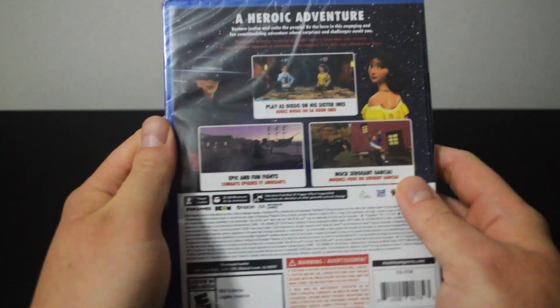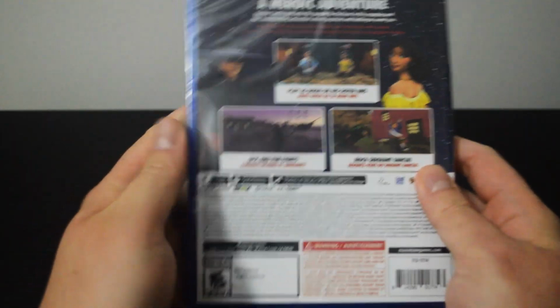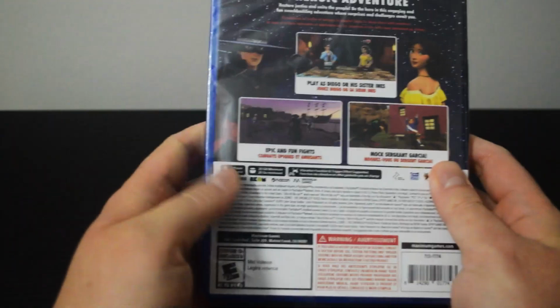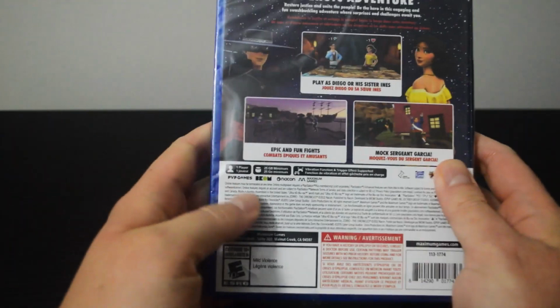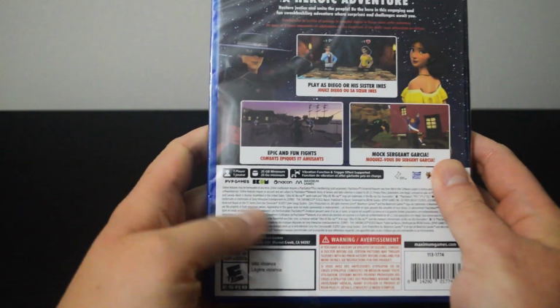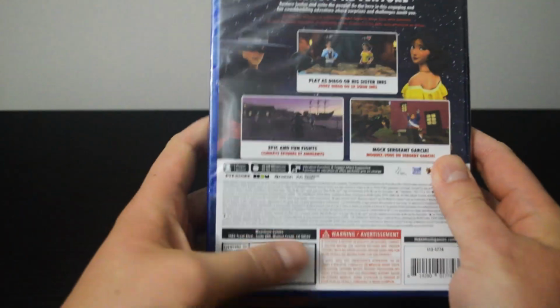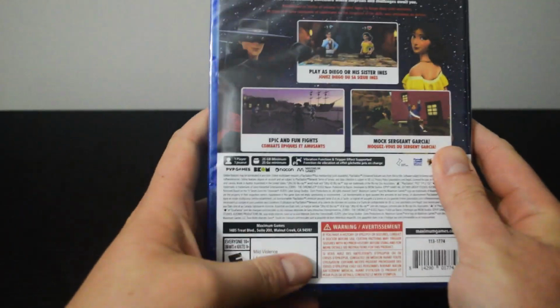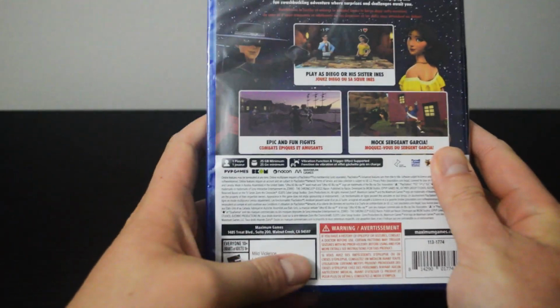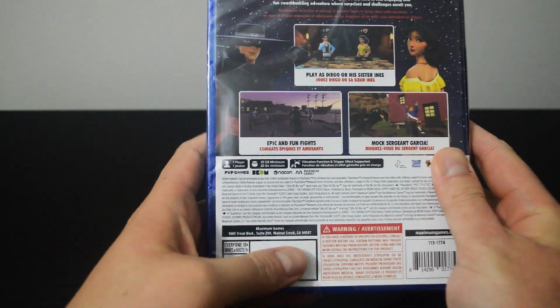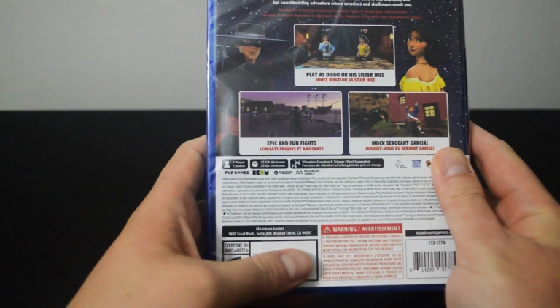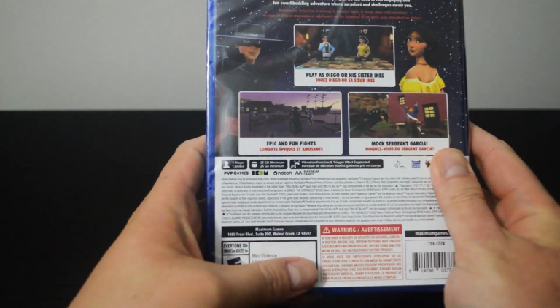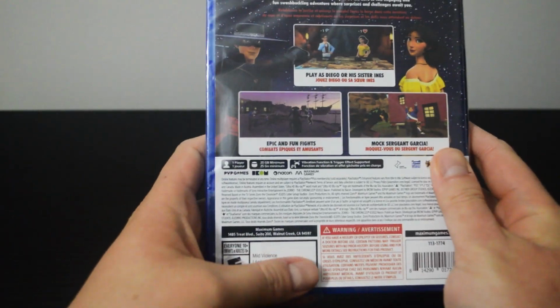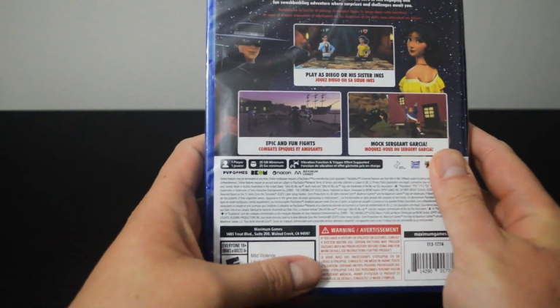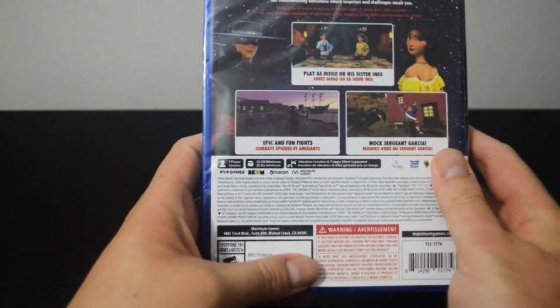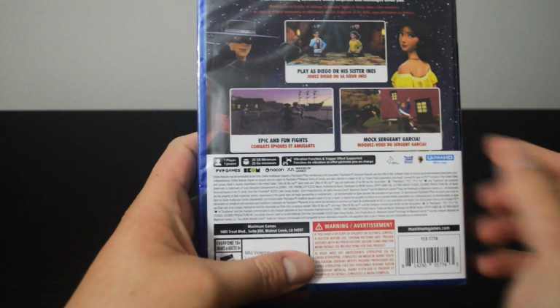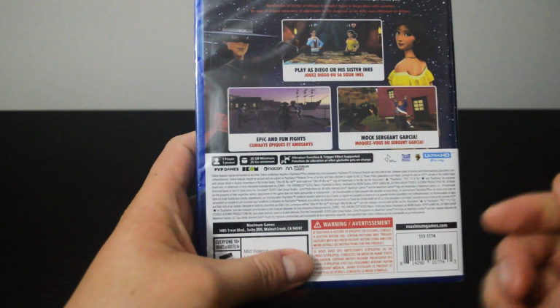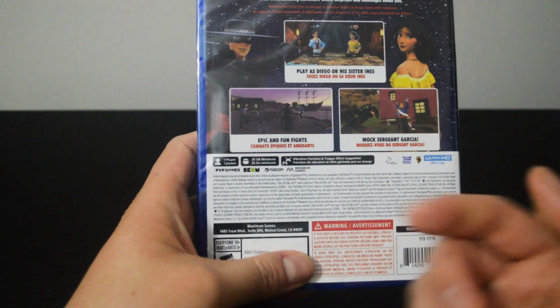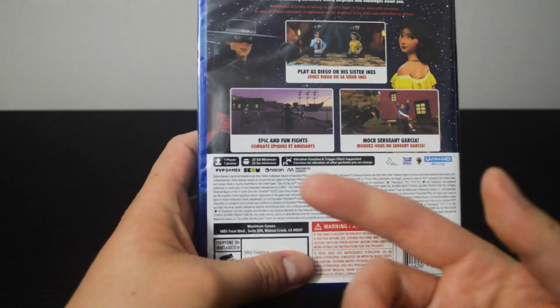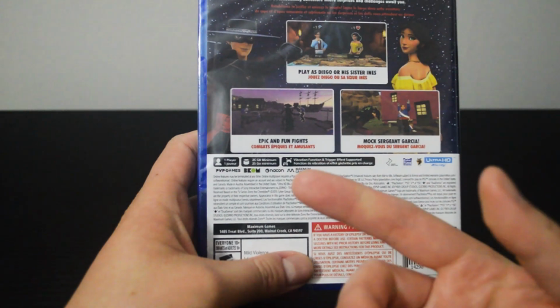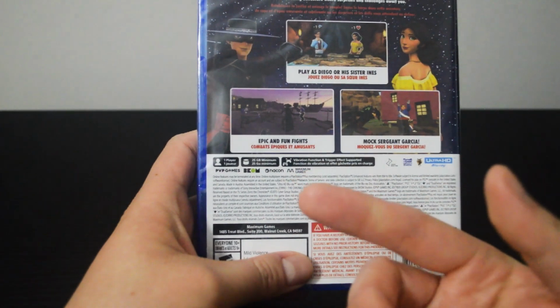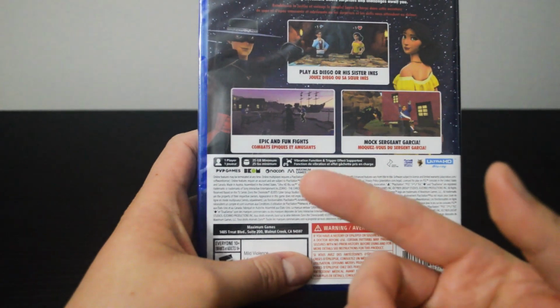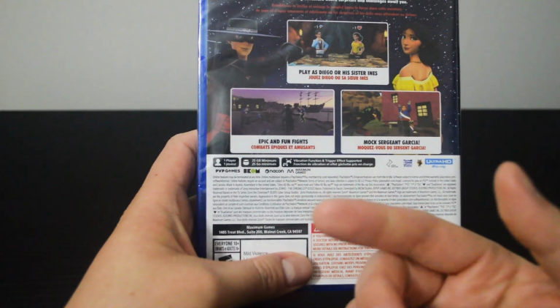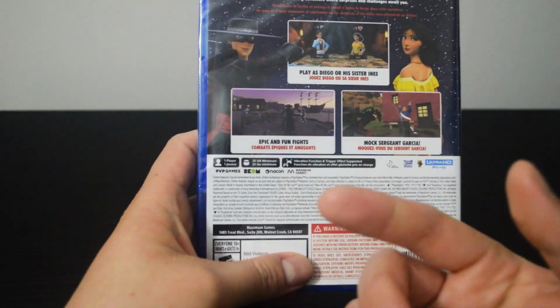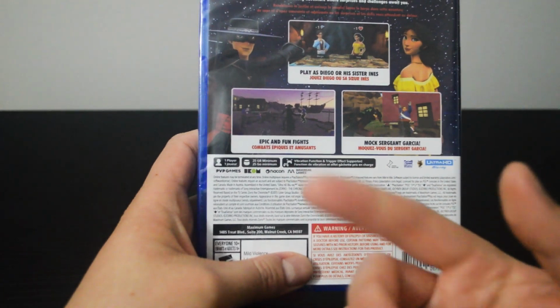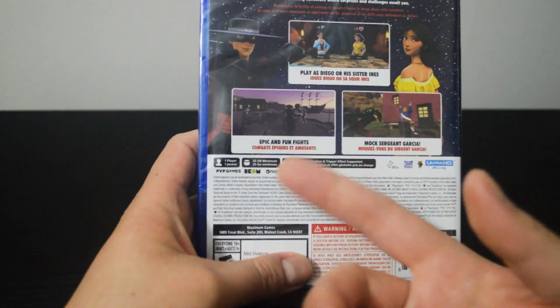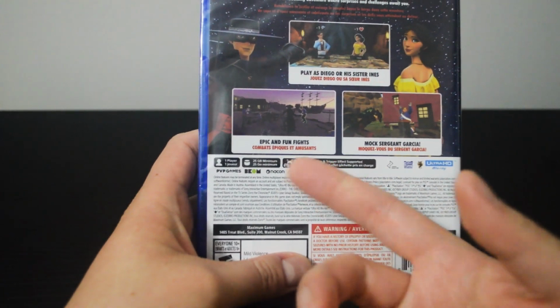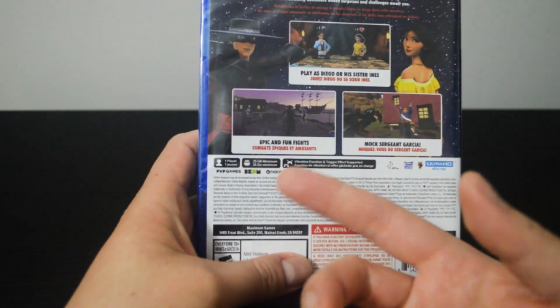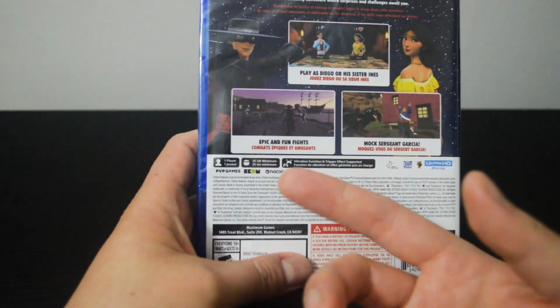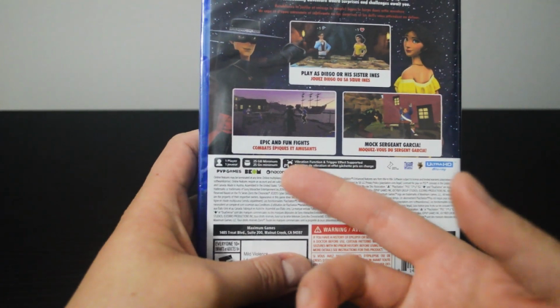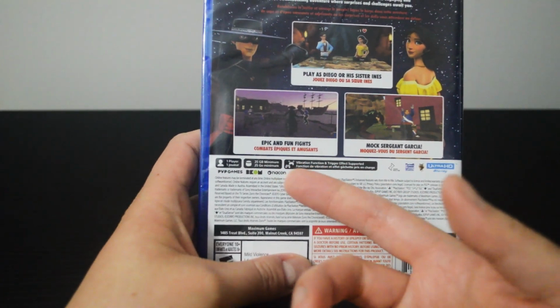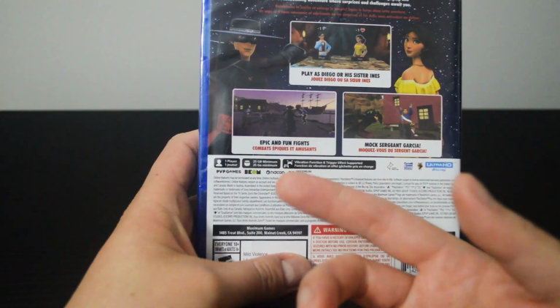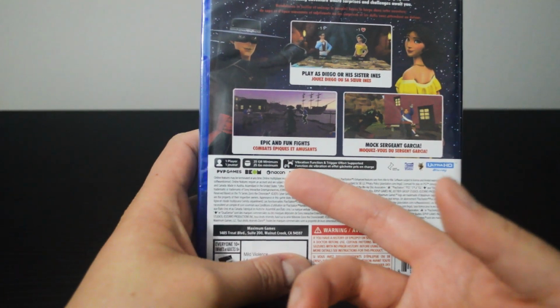Let's look into some details. This single player game requires a minimum of 25GB of hard drive space.